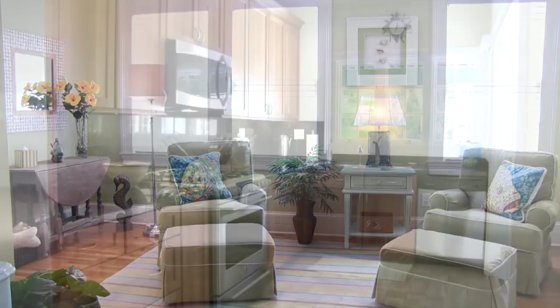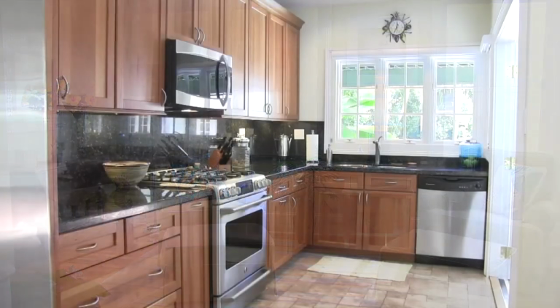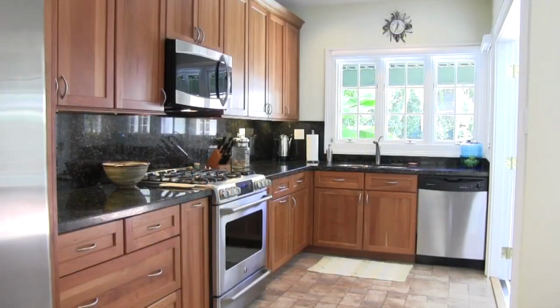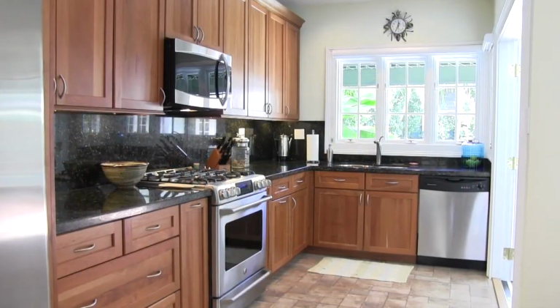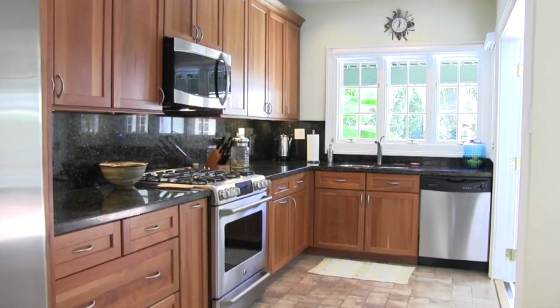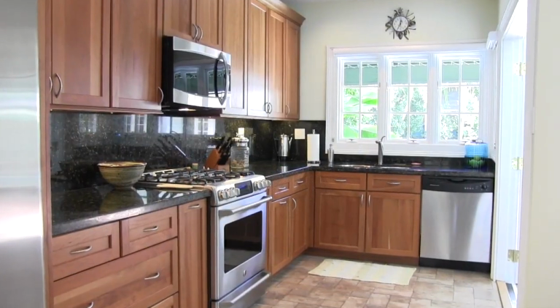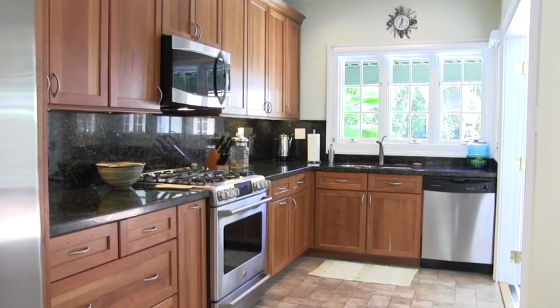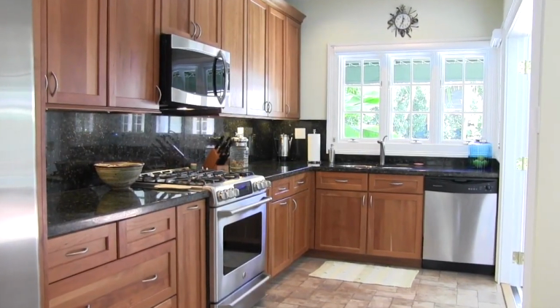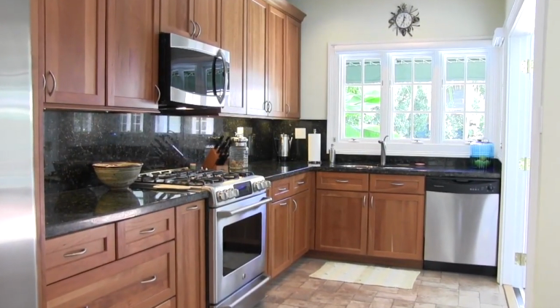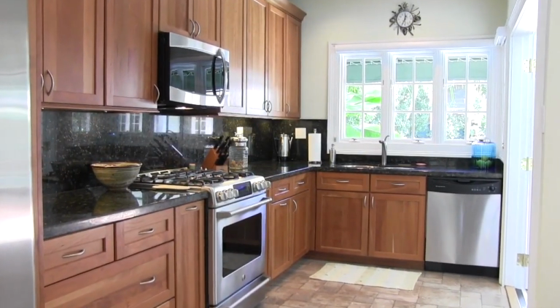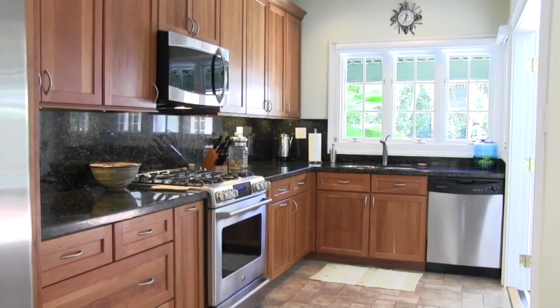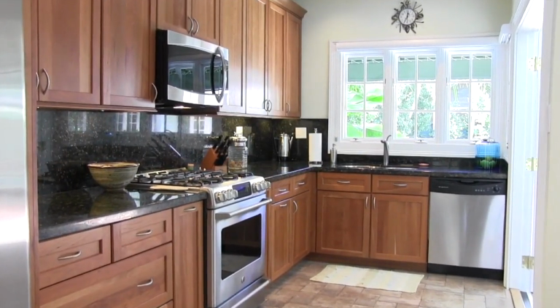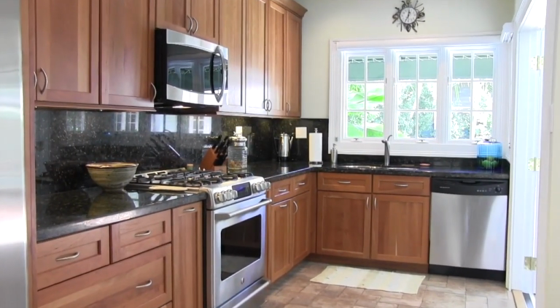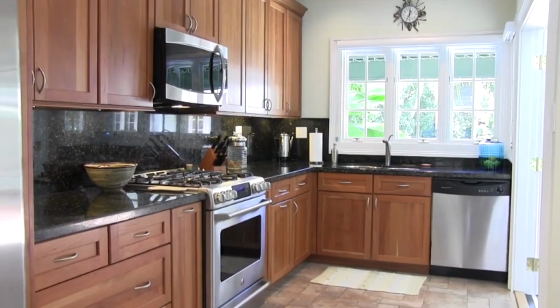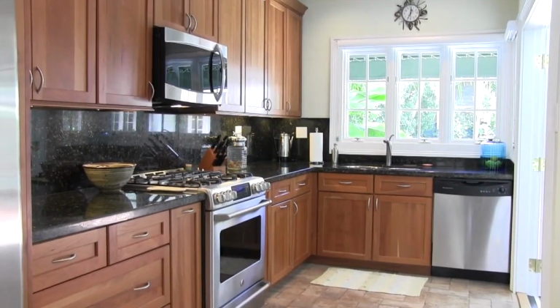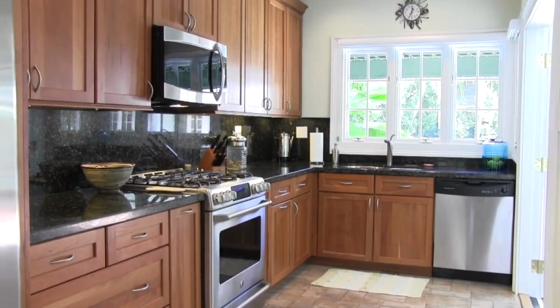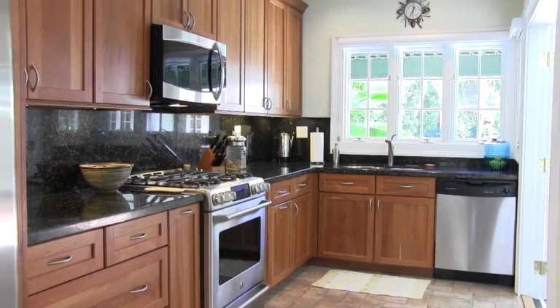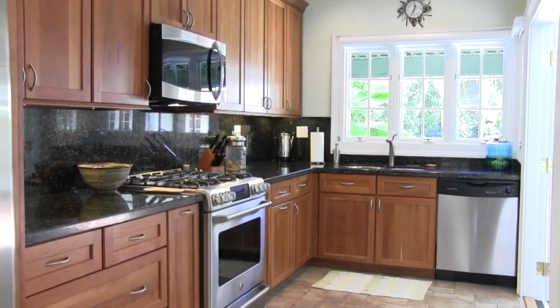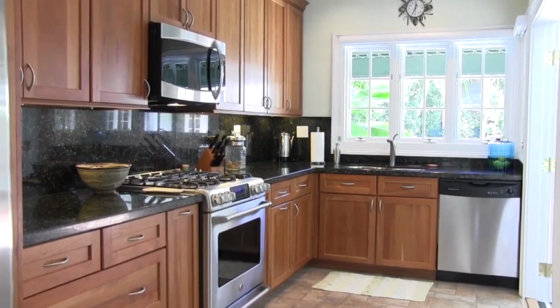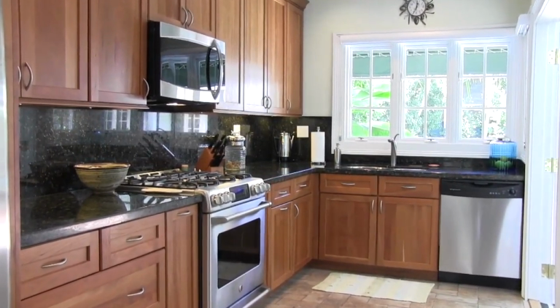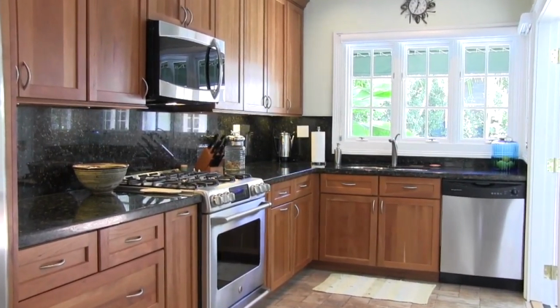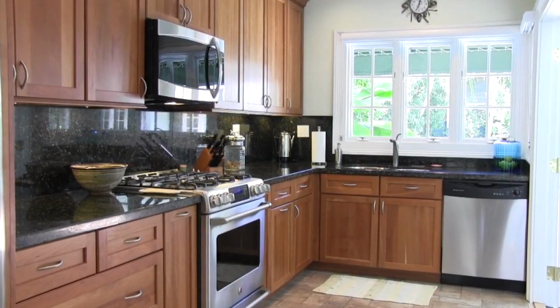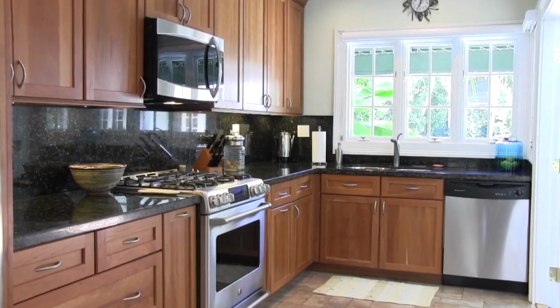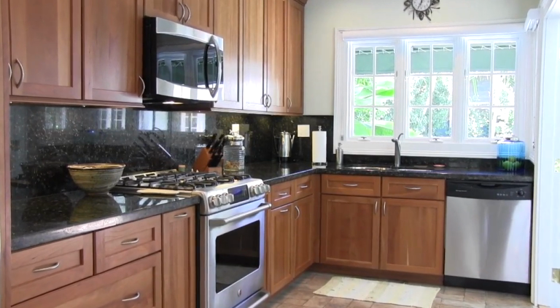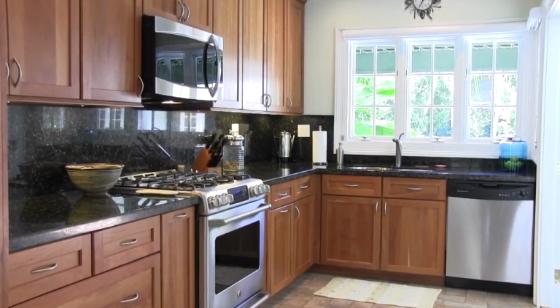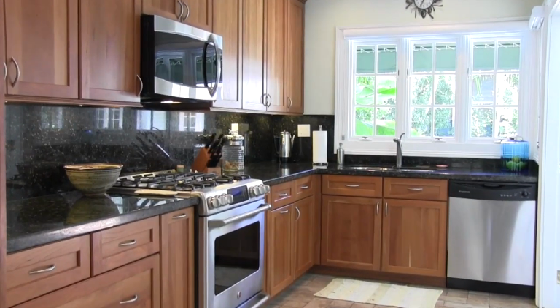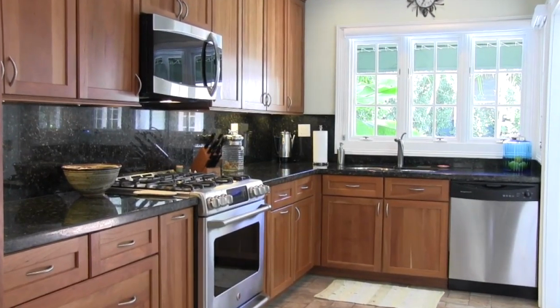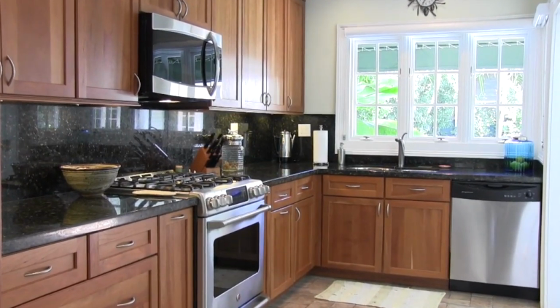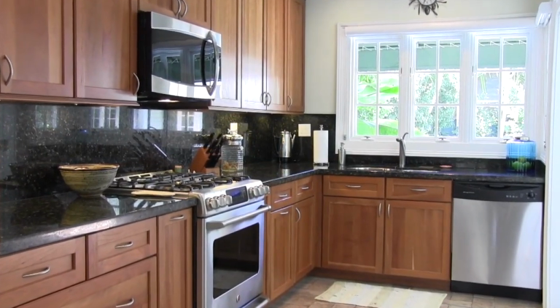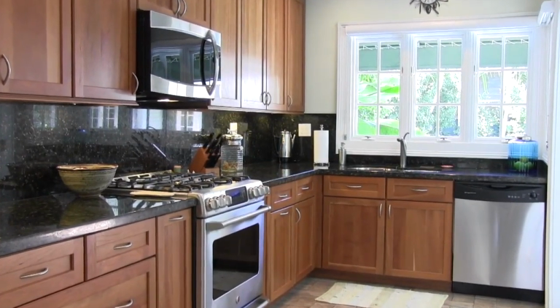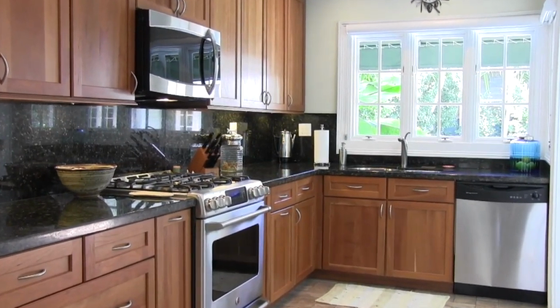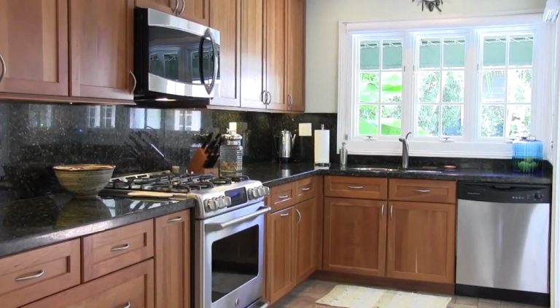Step past the breakfast bar into the fully appointed chef's kitchen with granite countertops, stainless steel appliances, and its own pool view.